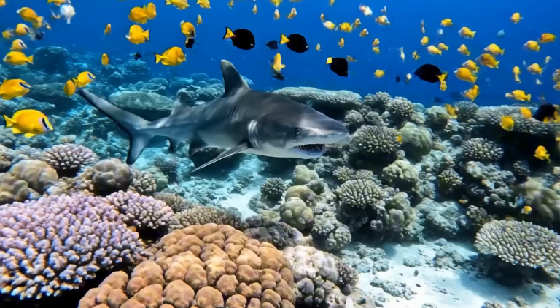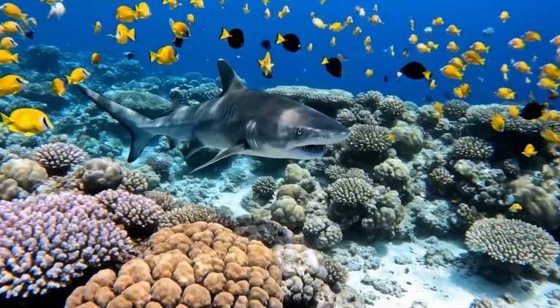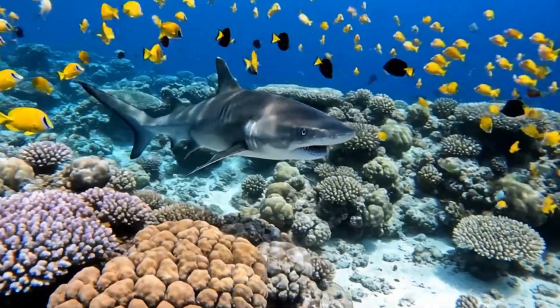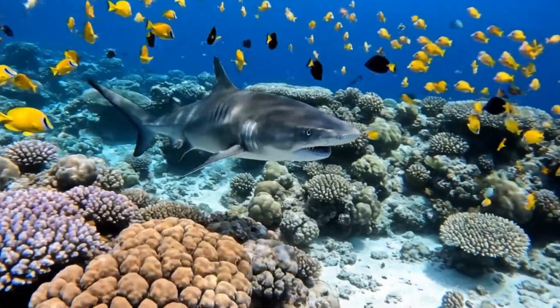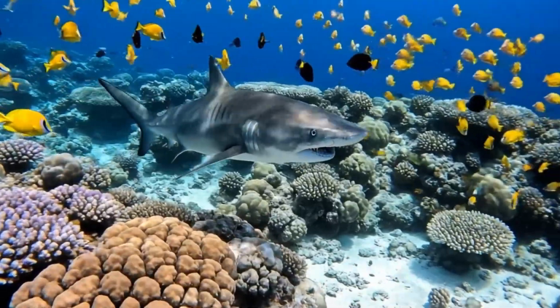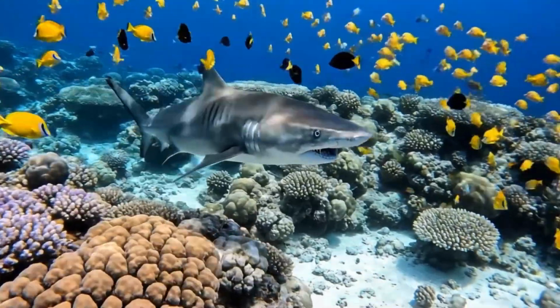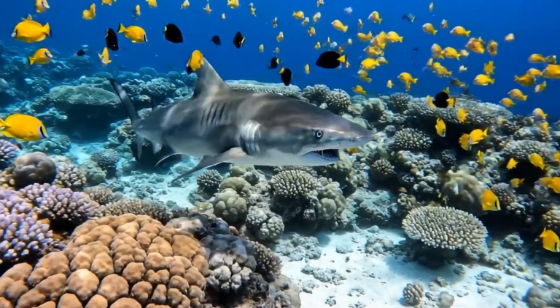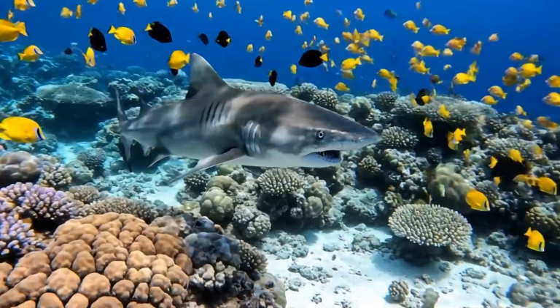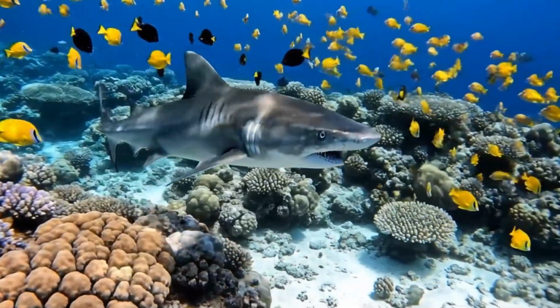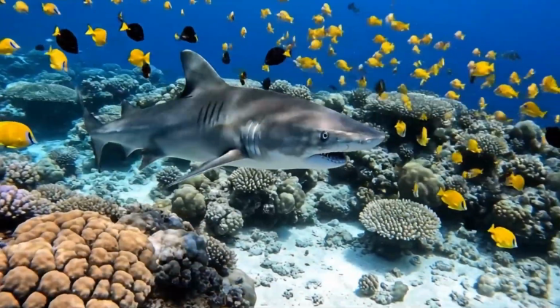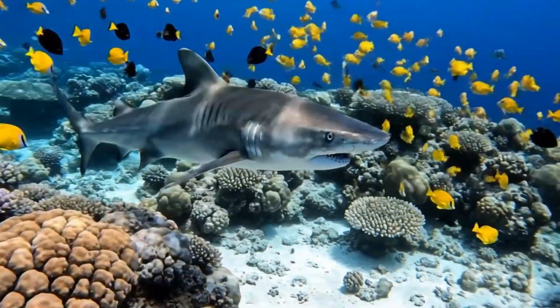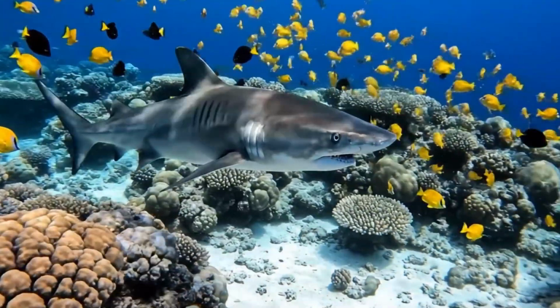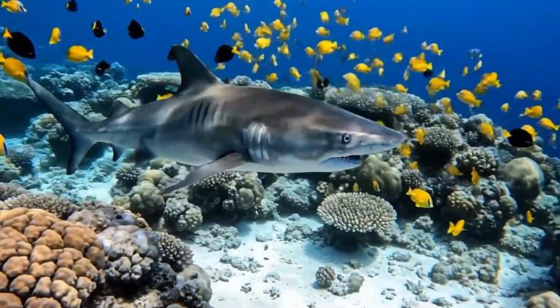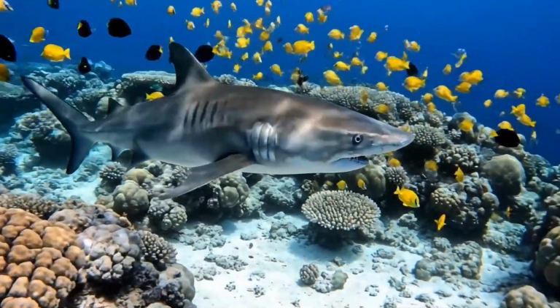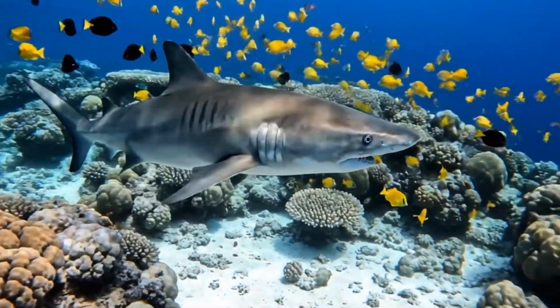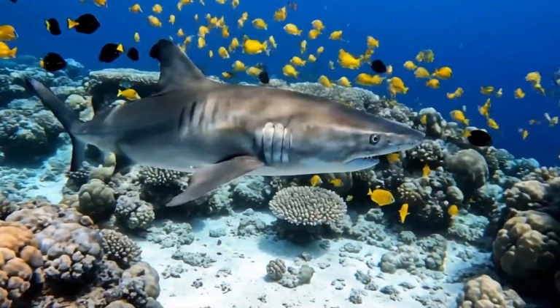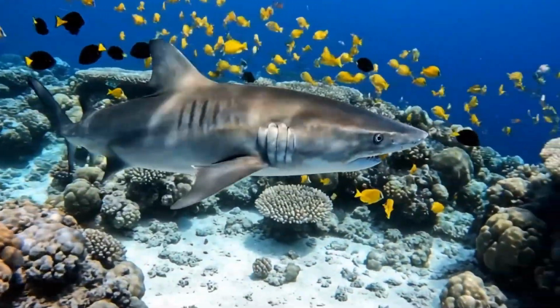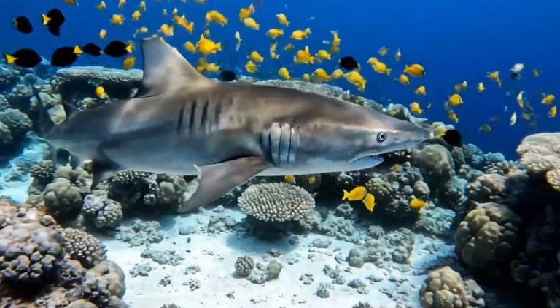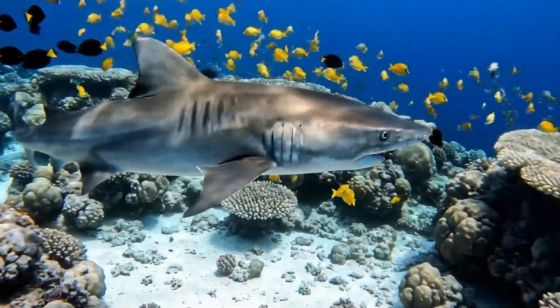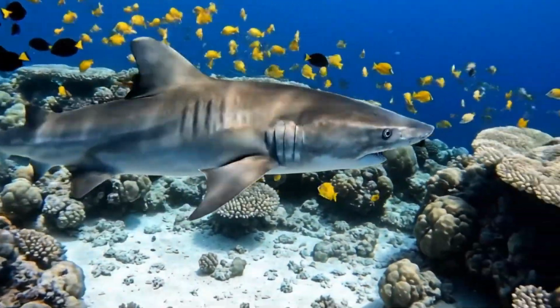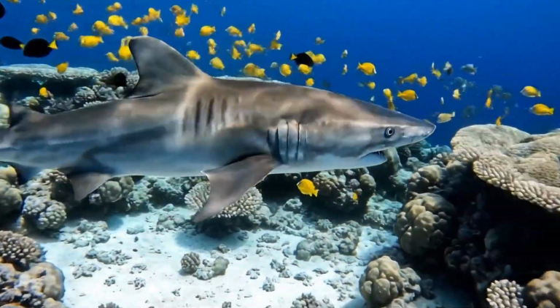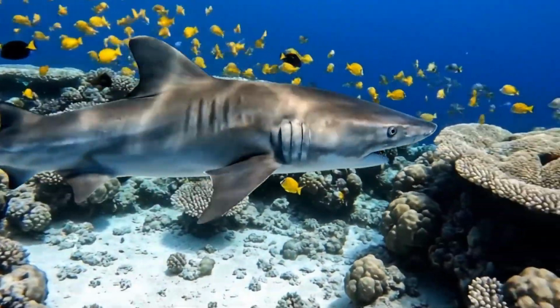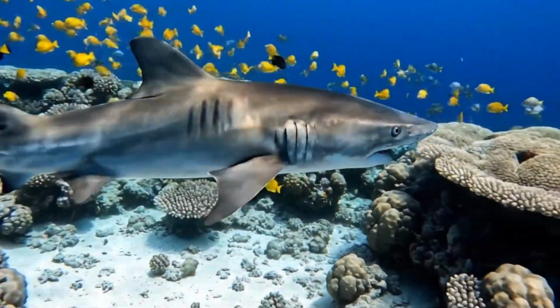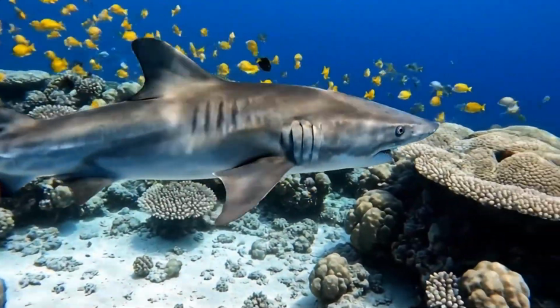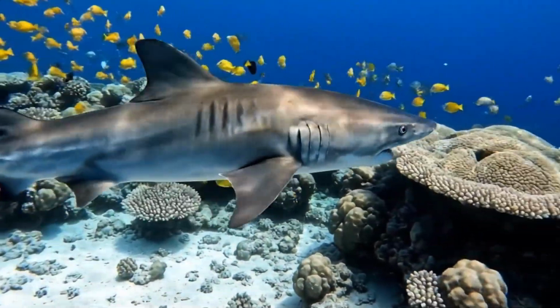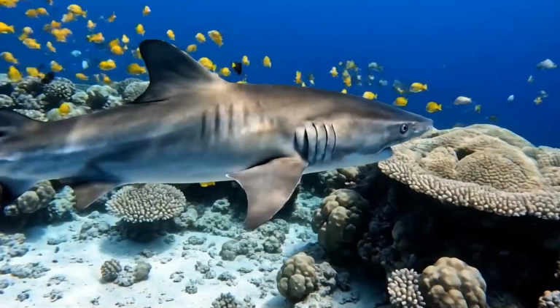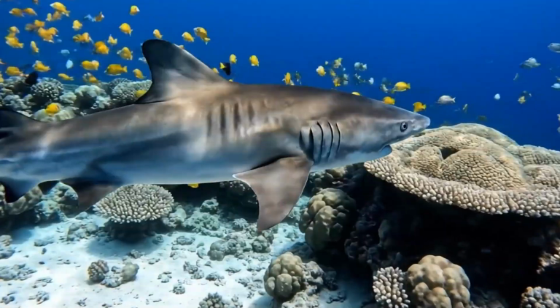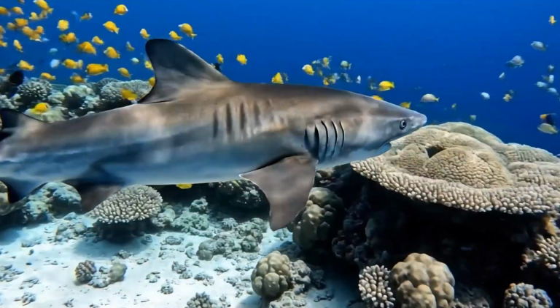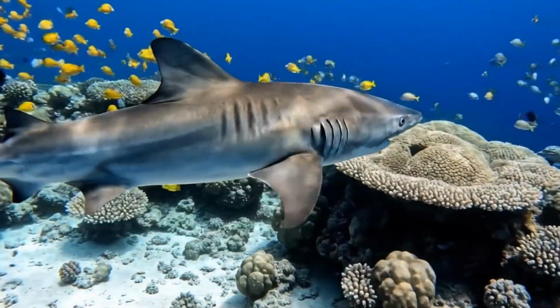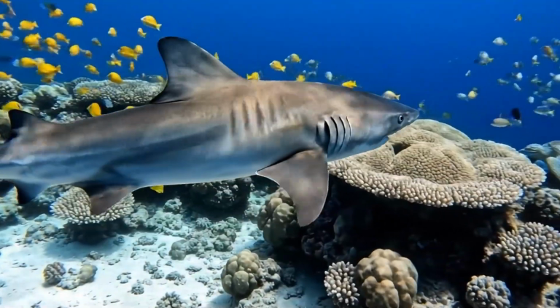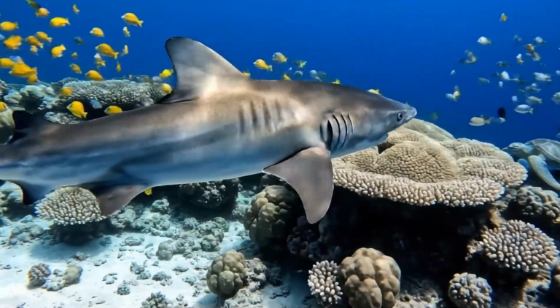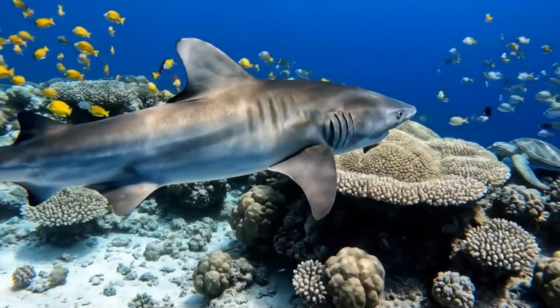Meet the tiger shark. It's gray with dark stripes, living in warm oceans near Hawaii.